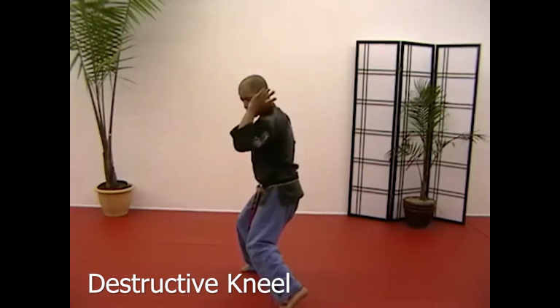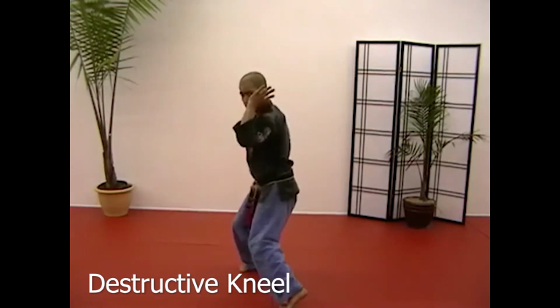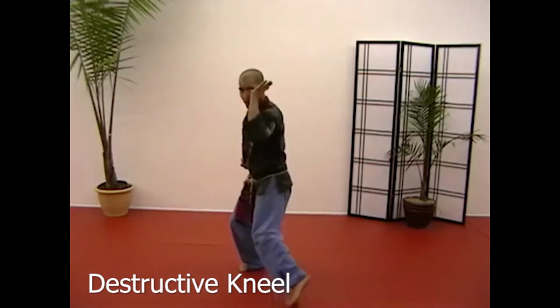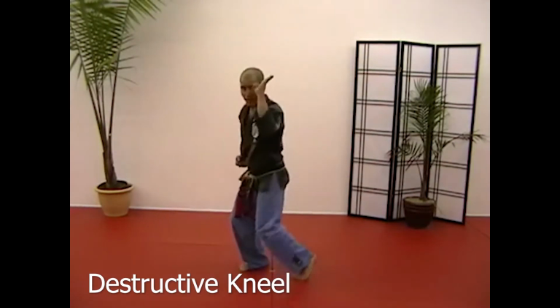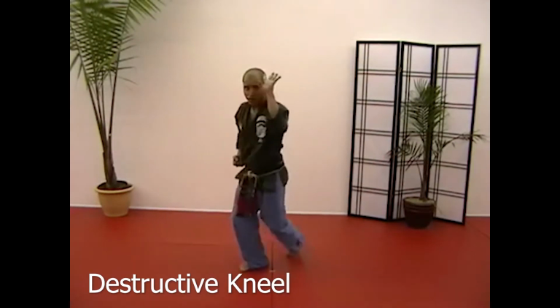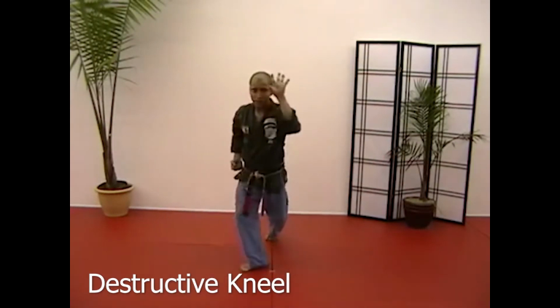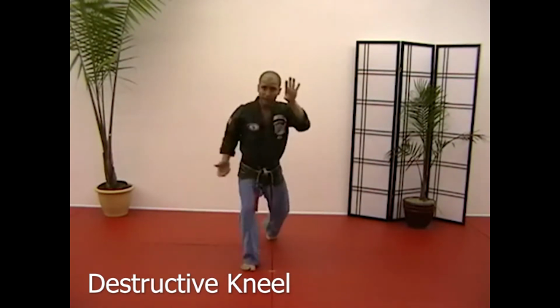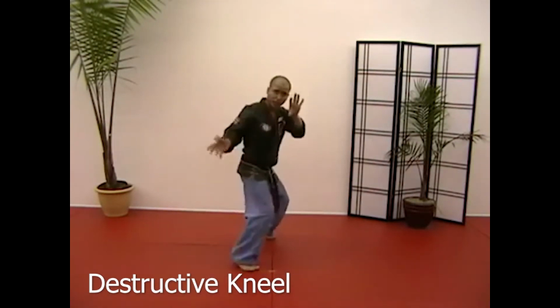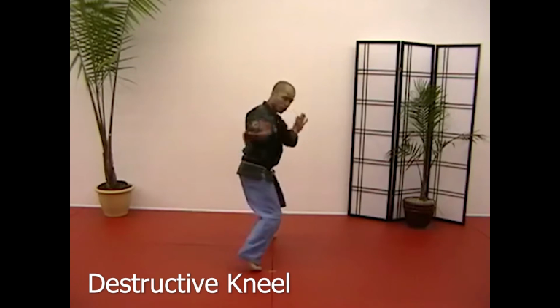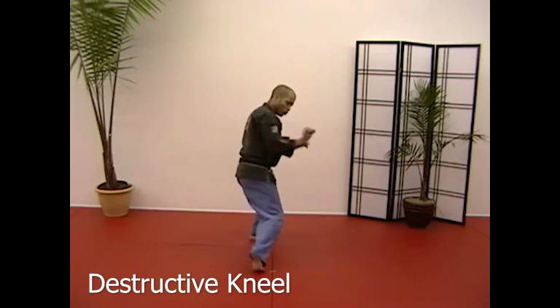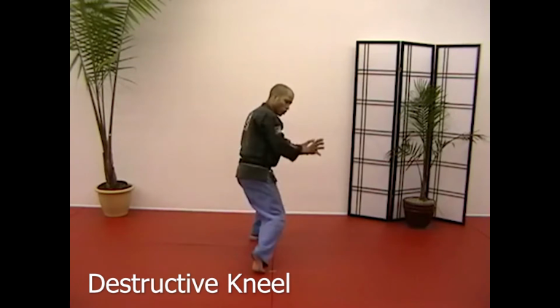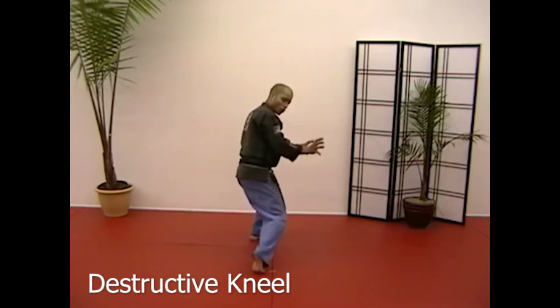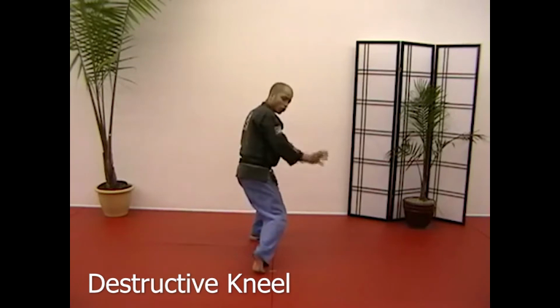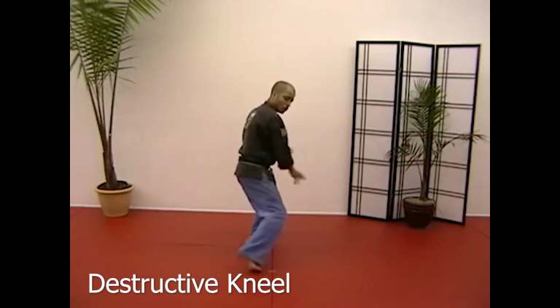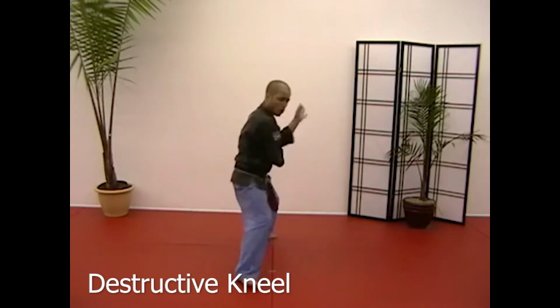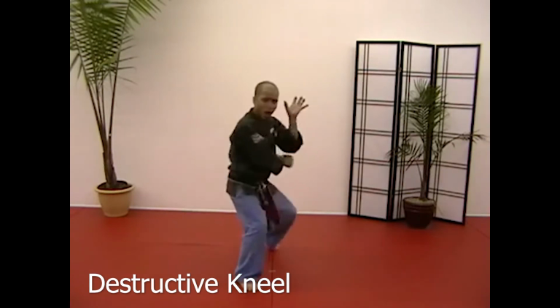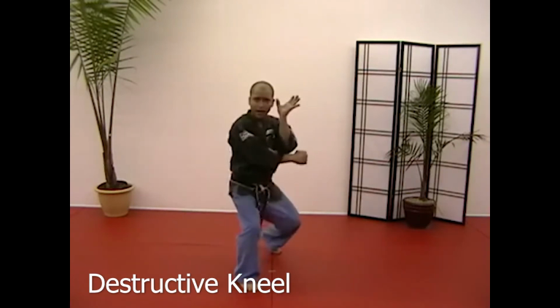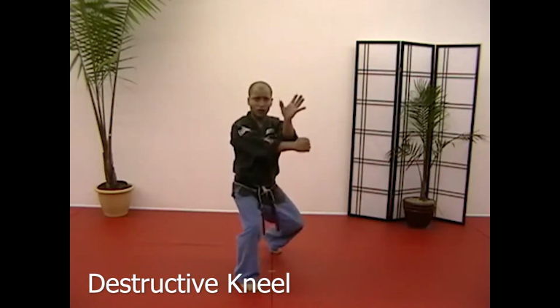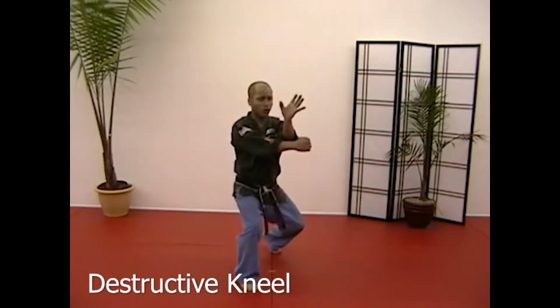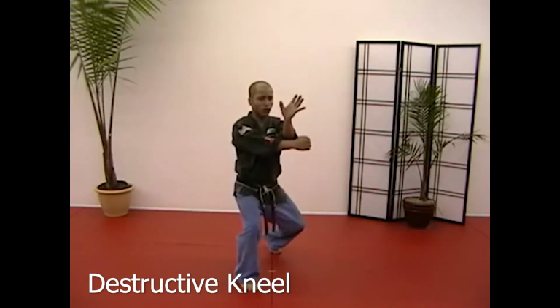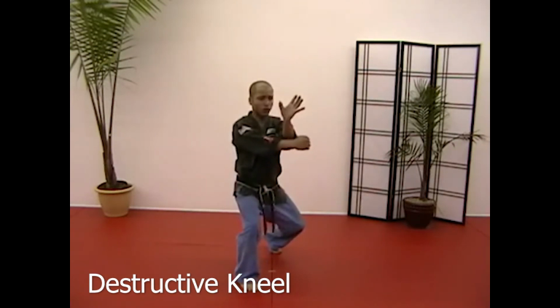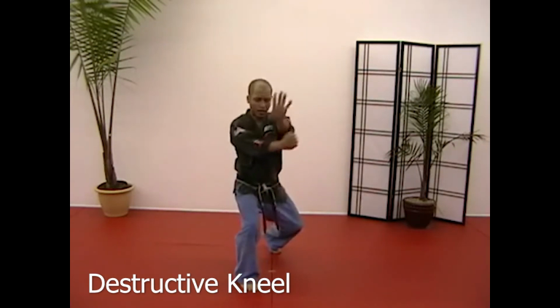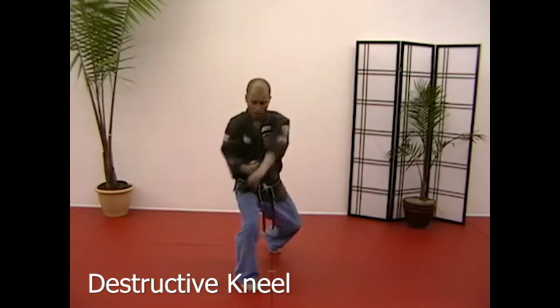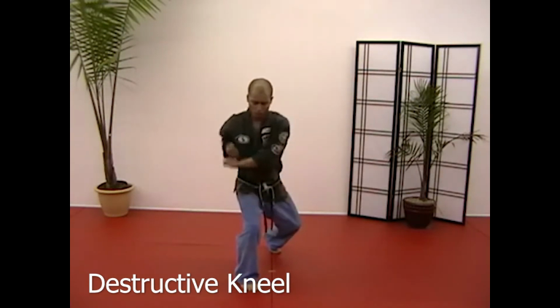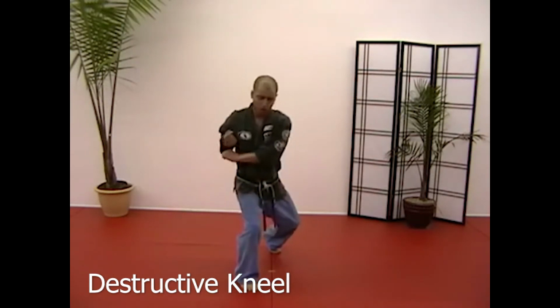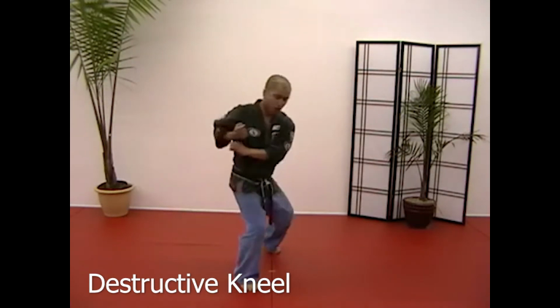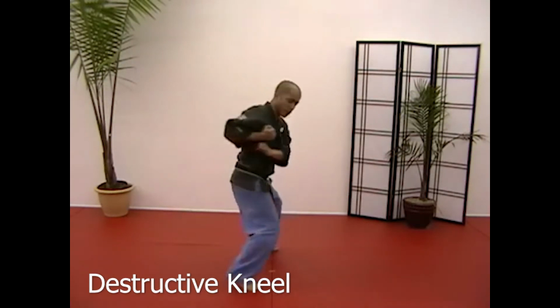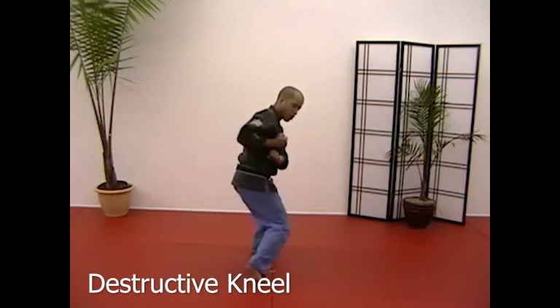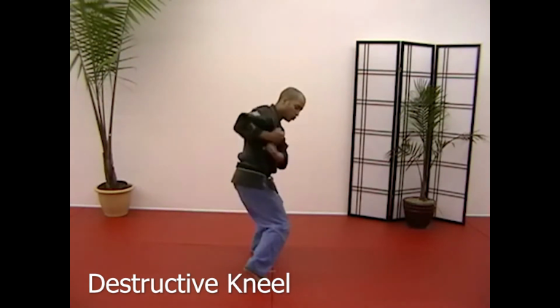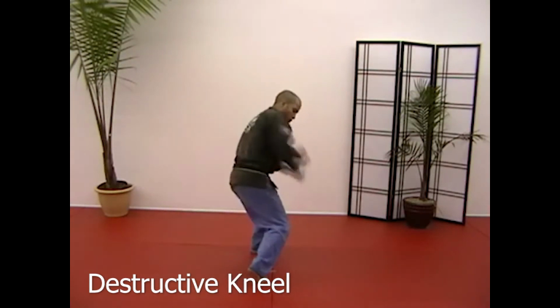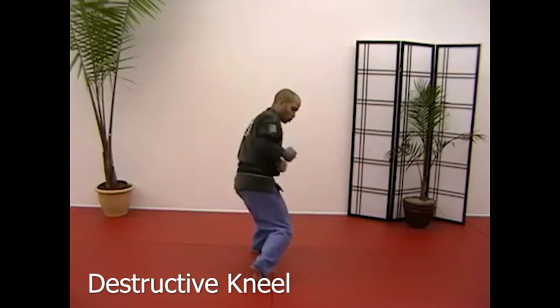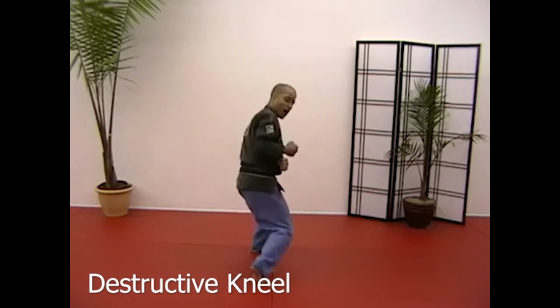Left hand parries out as you step back to six, pull, close kneel, white kneel, universal strike, pulling into your chamber, close kneel, strike.